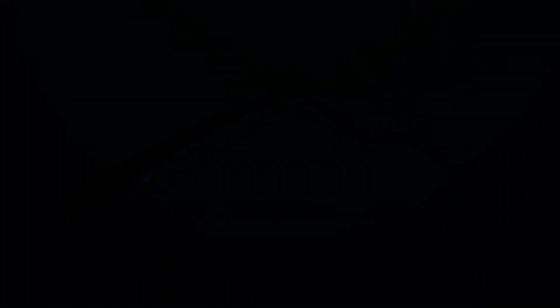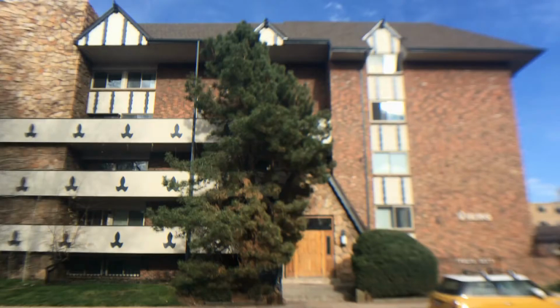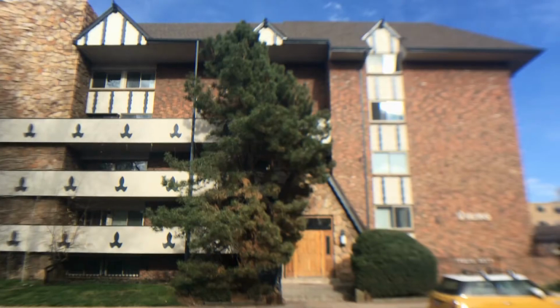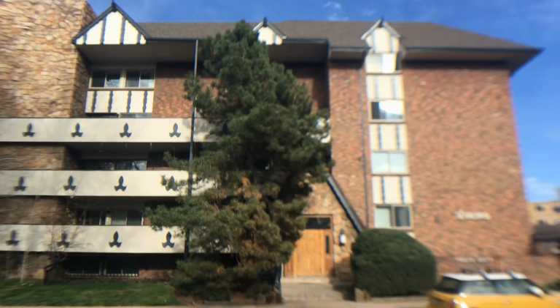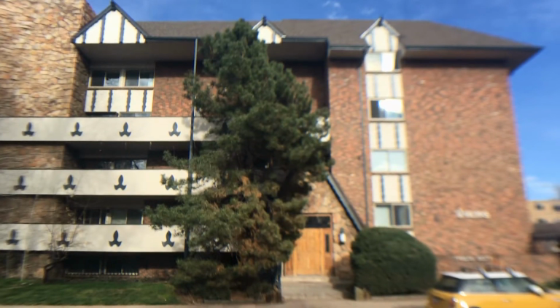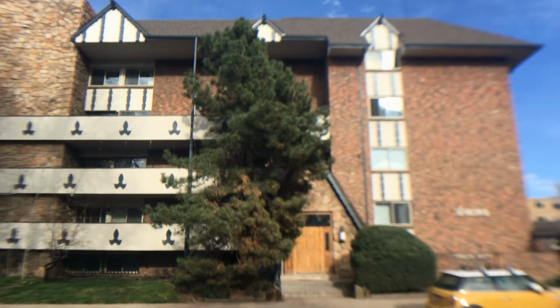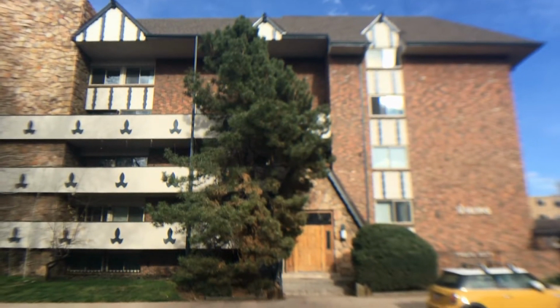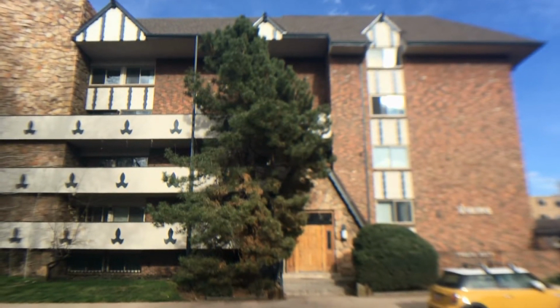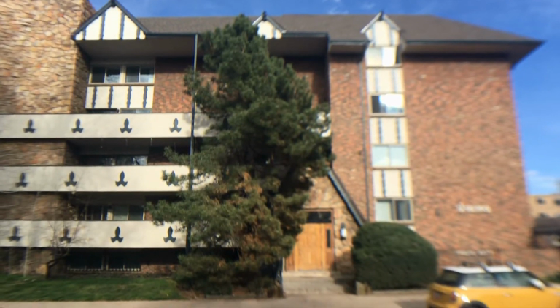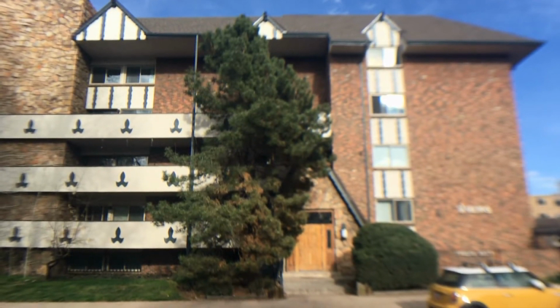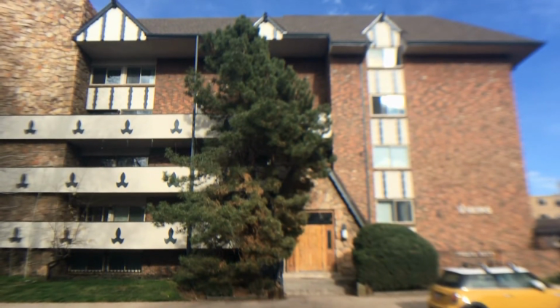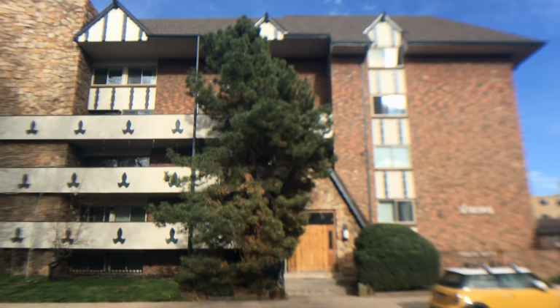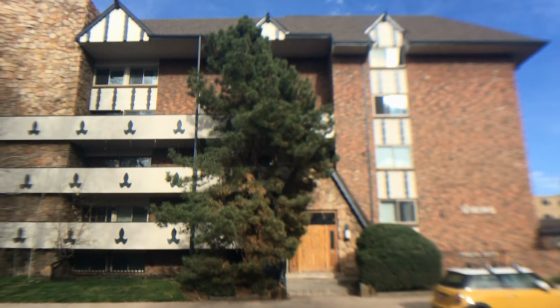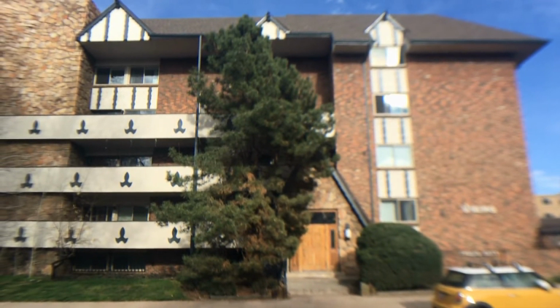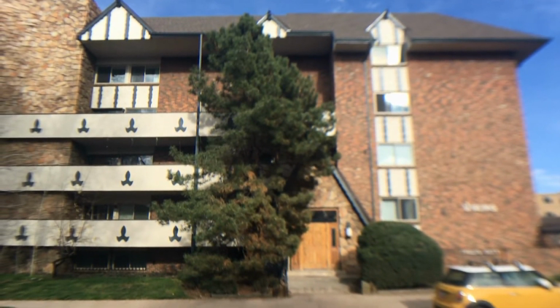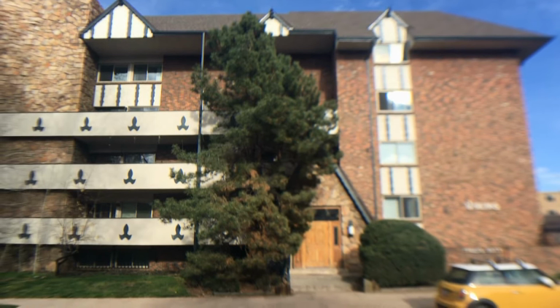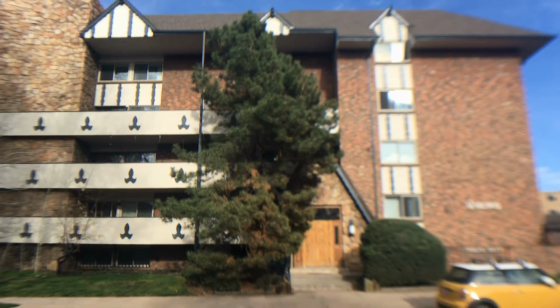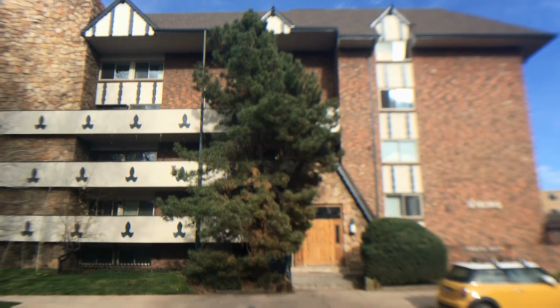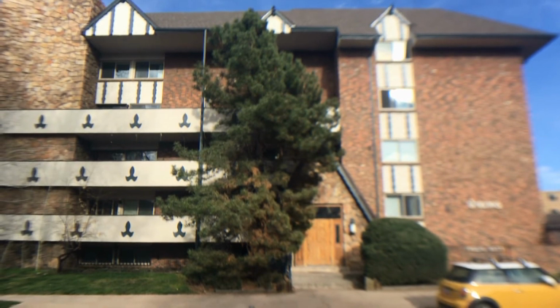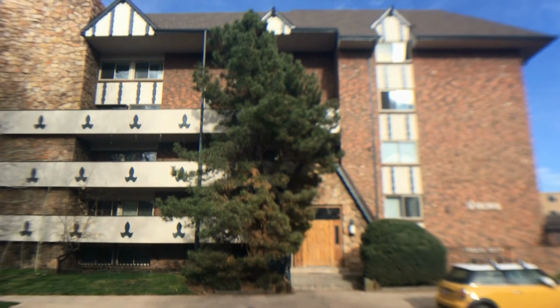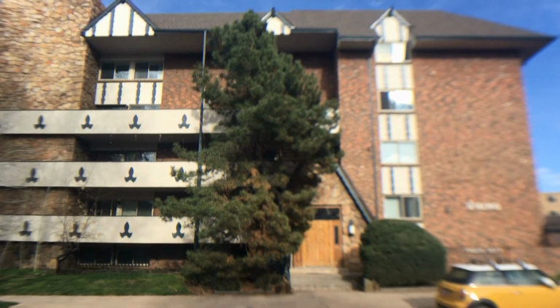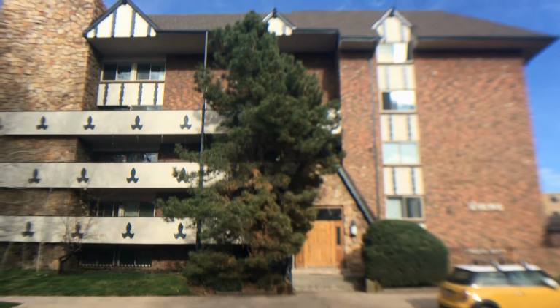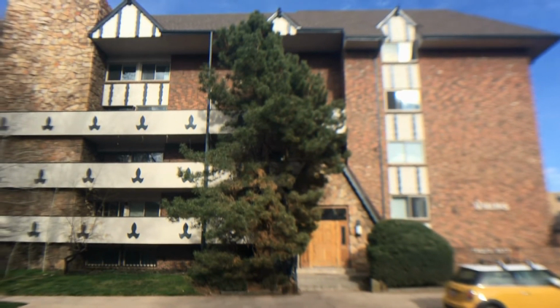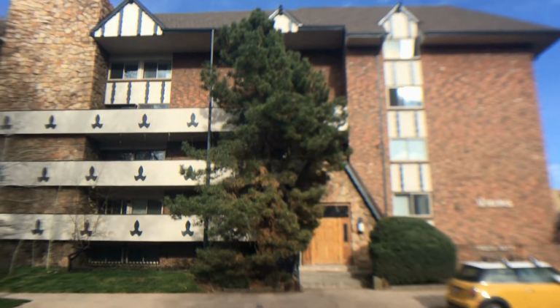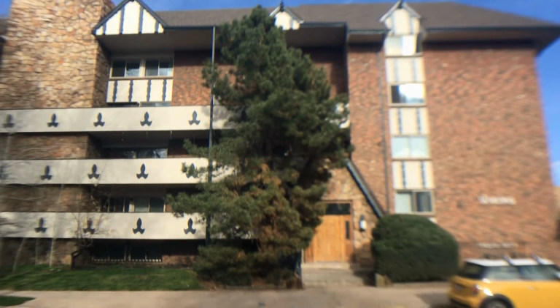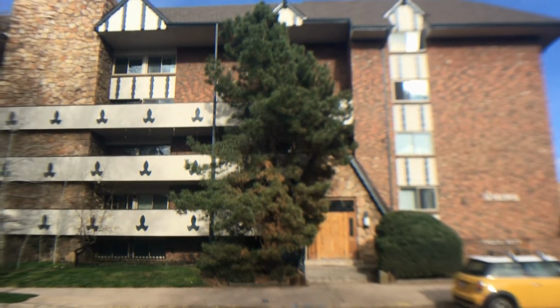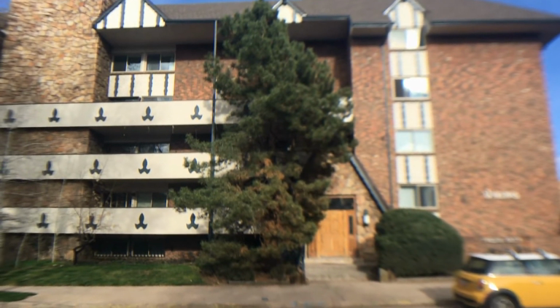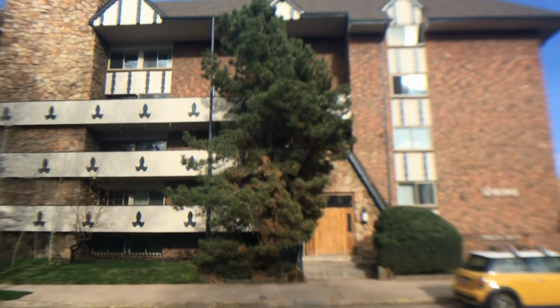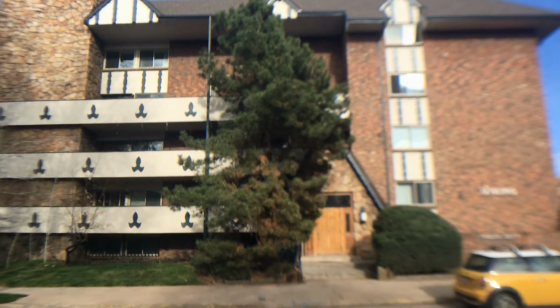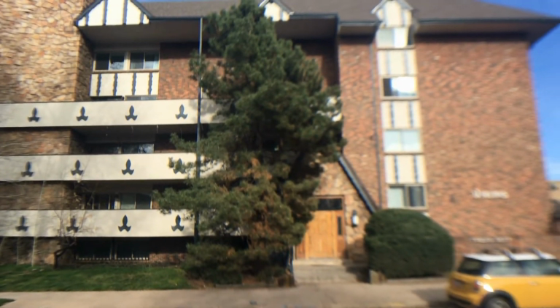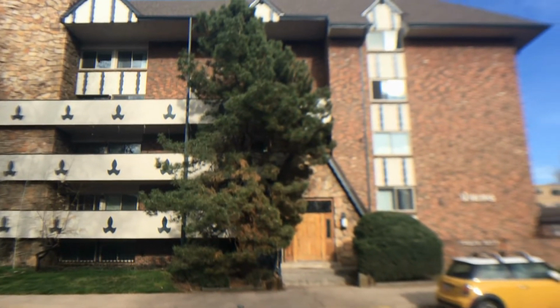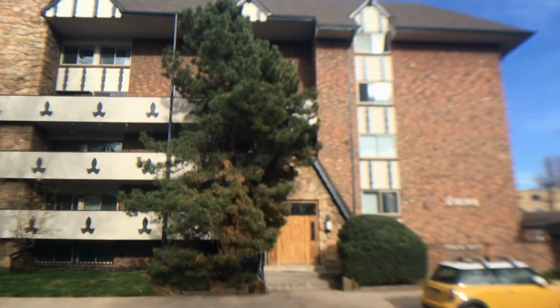Here we are at 1260 York Street, unit 507. Let me give you a quick 360 panorama of the property.